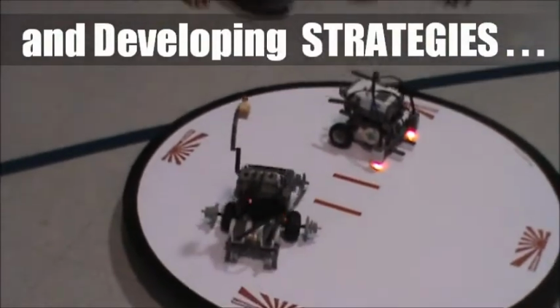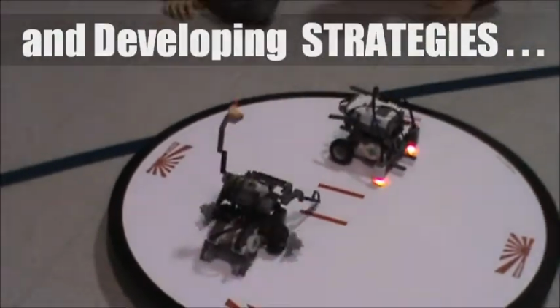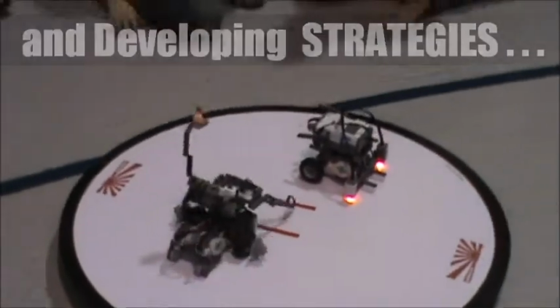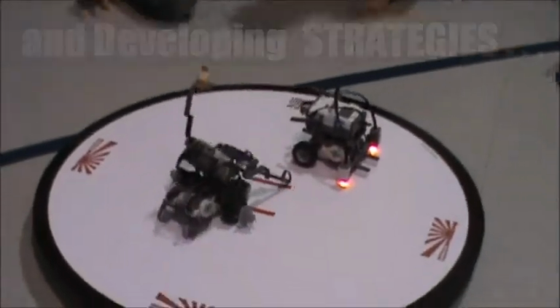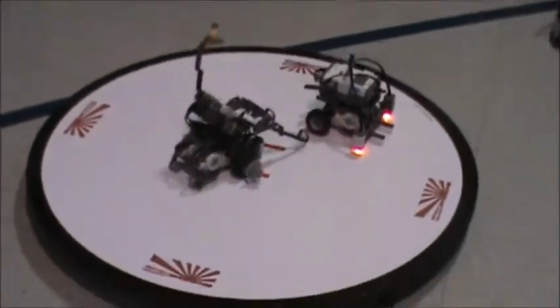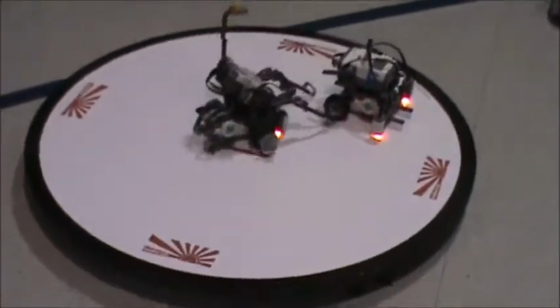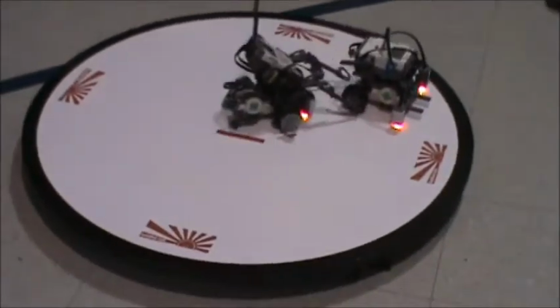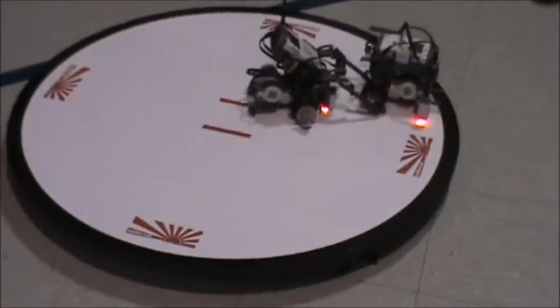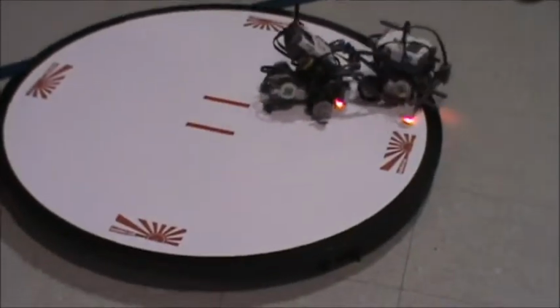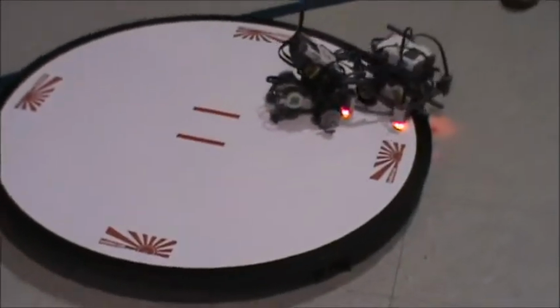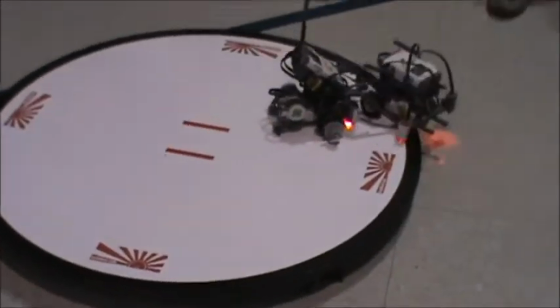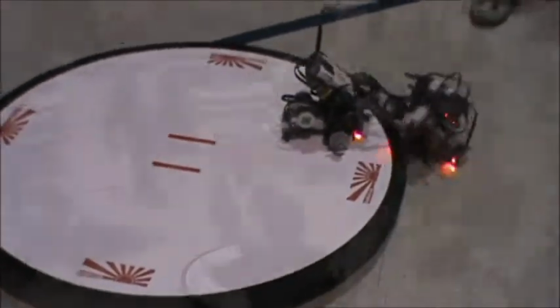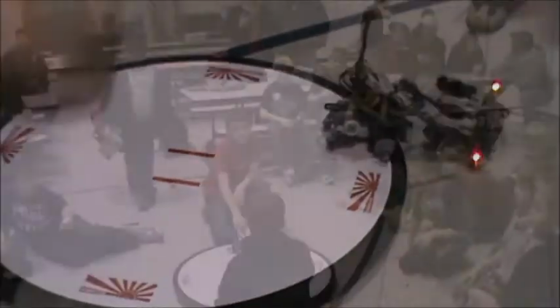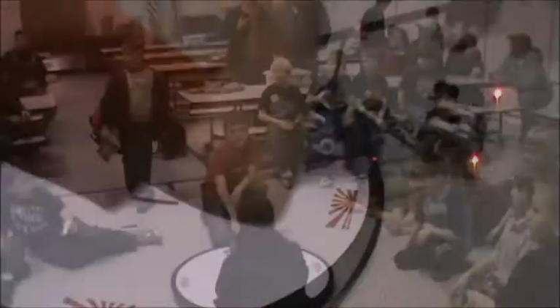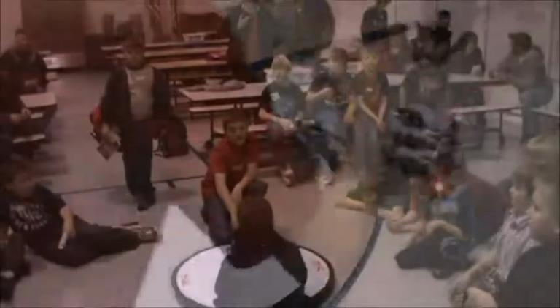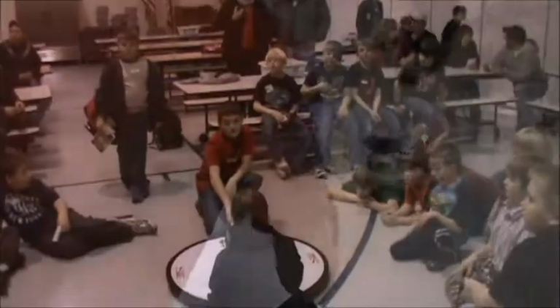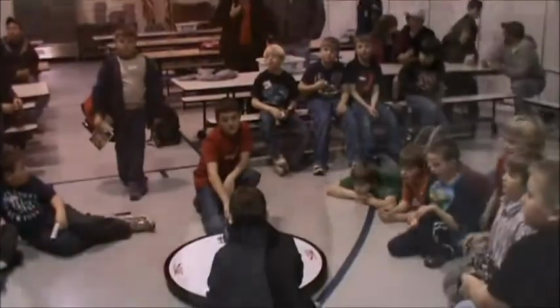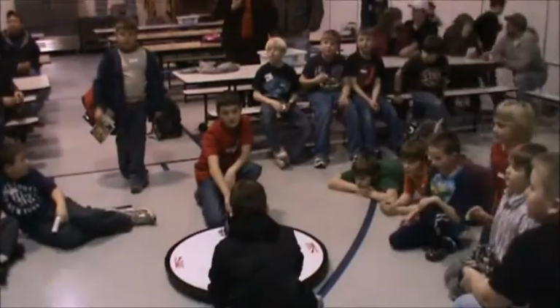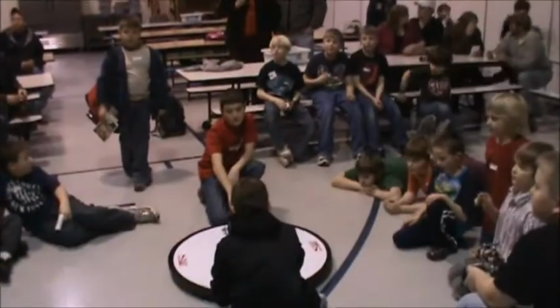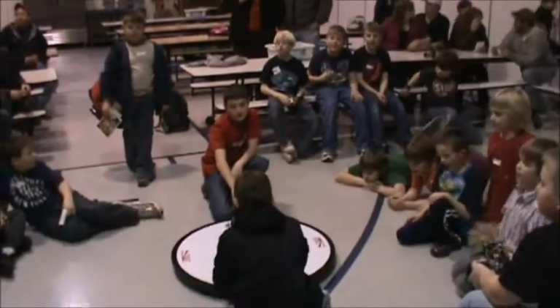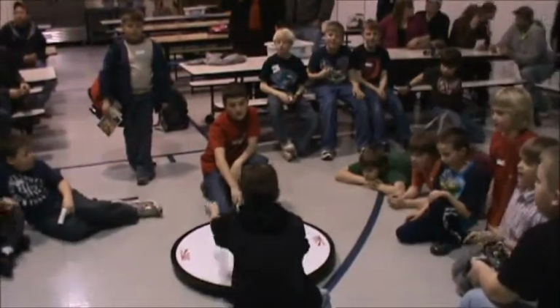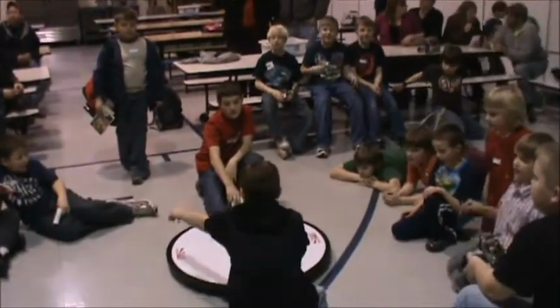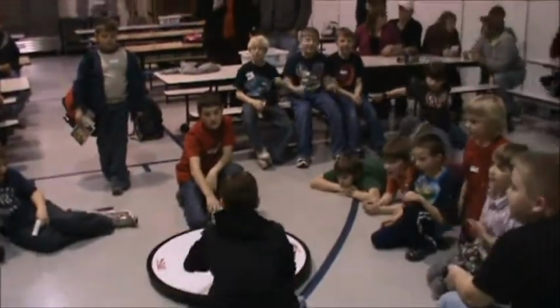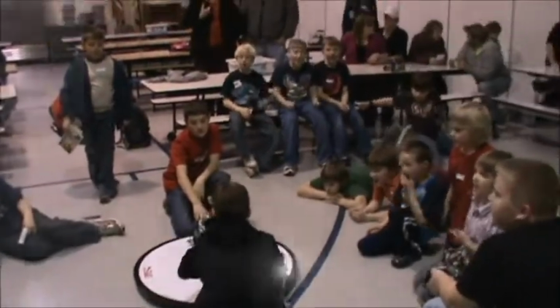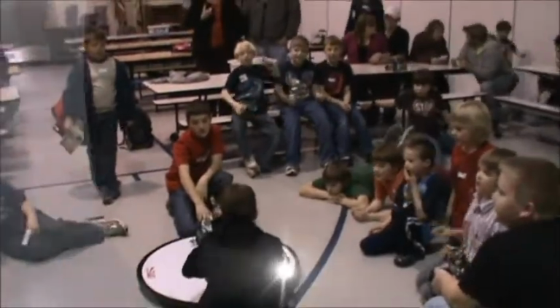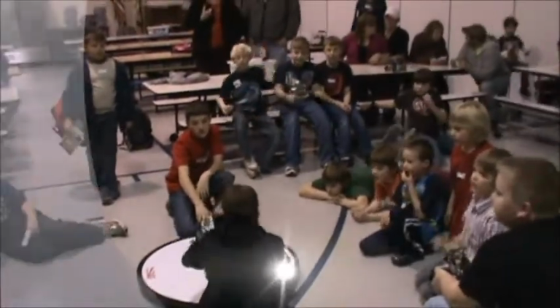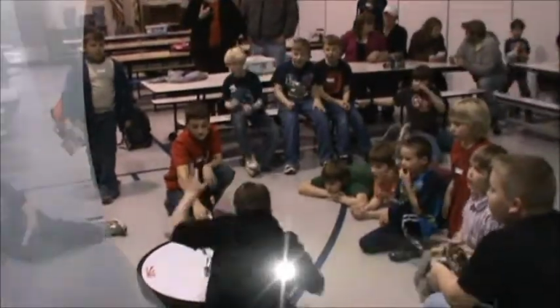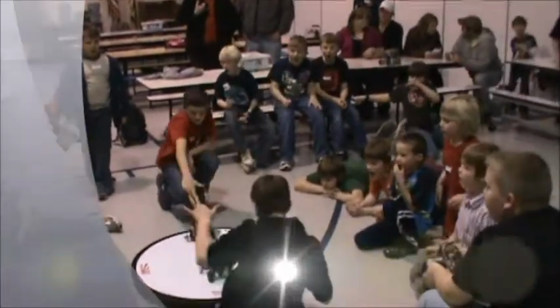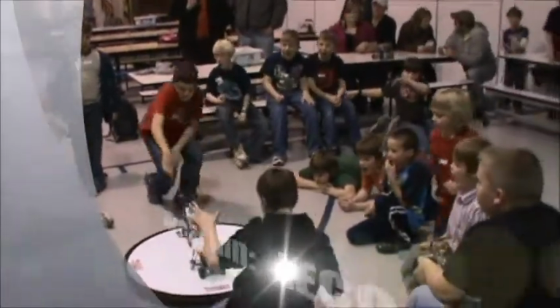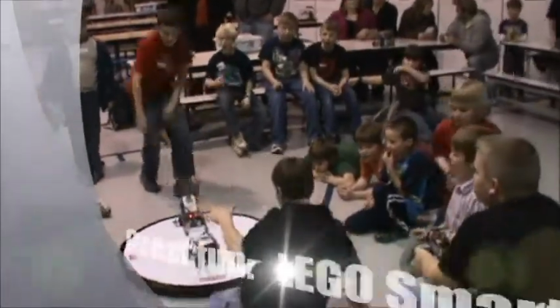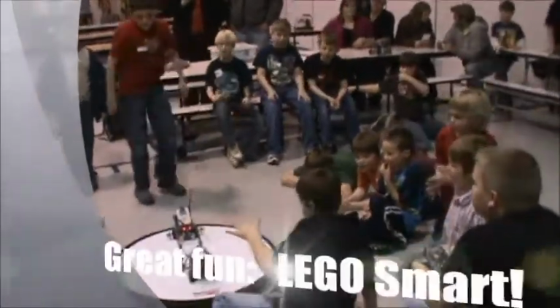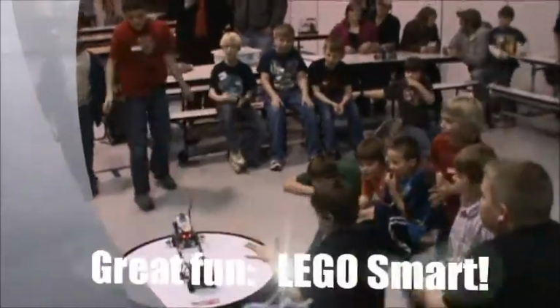All right, everybody, here we go! Clap our hands, come on everybody — it's Rams today!